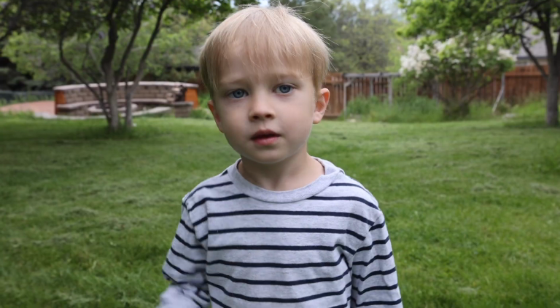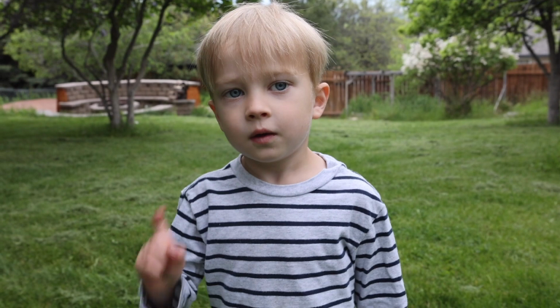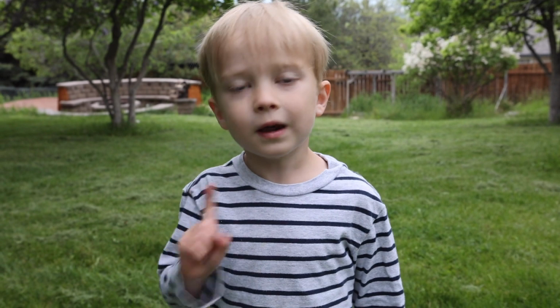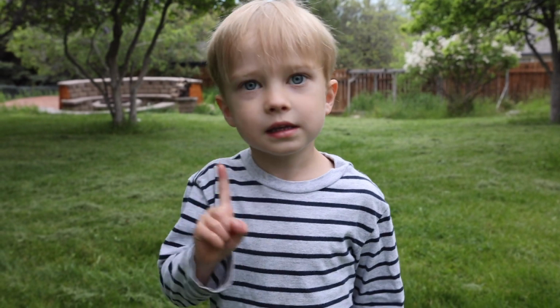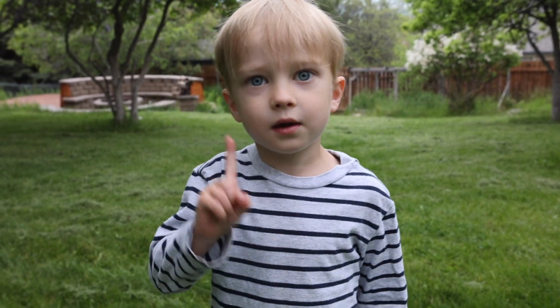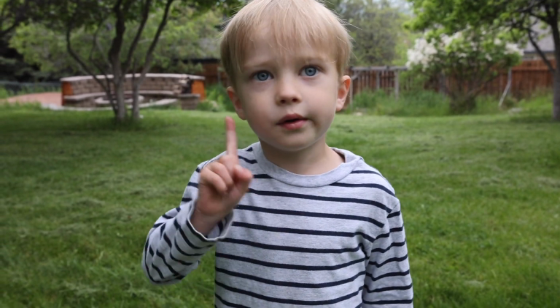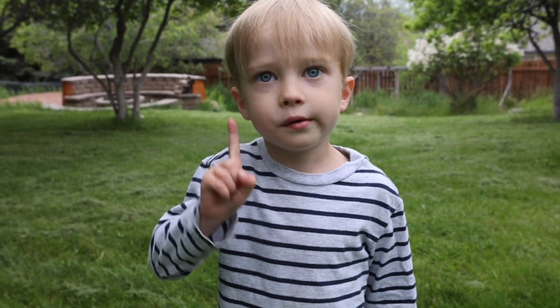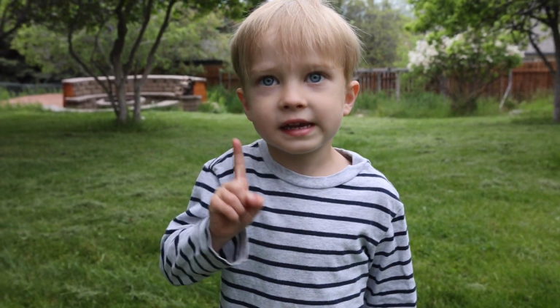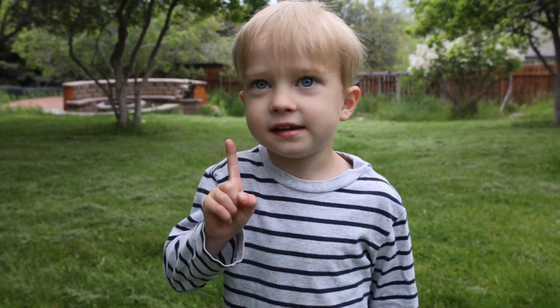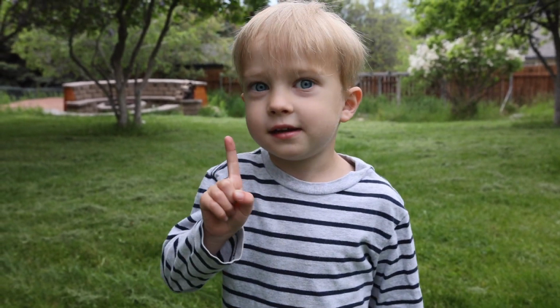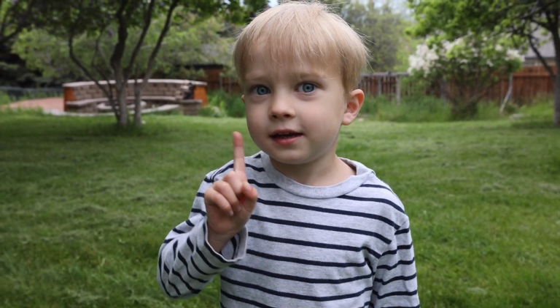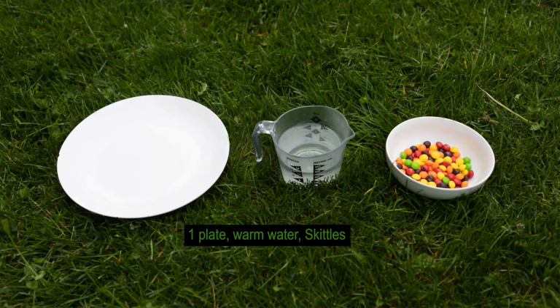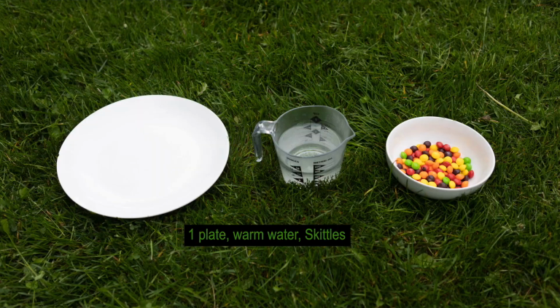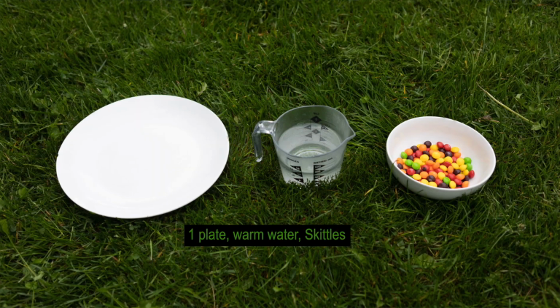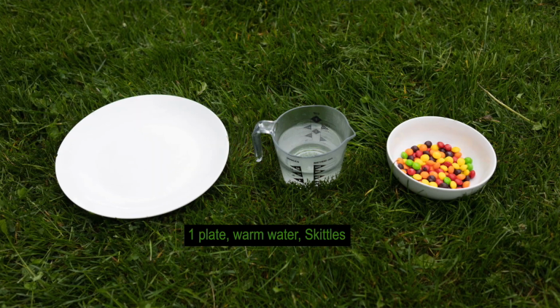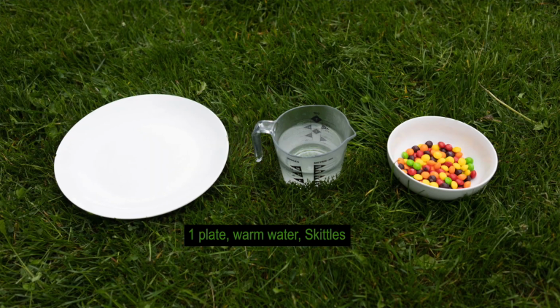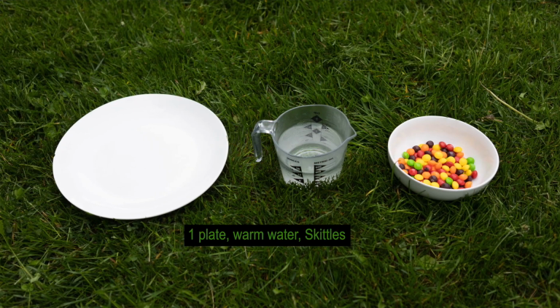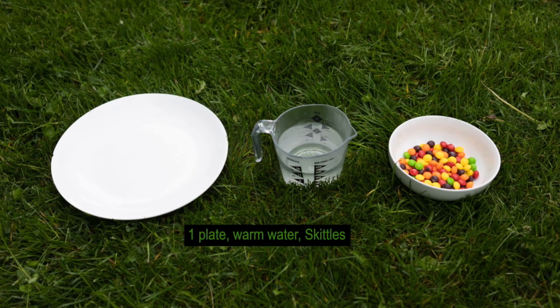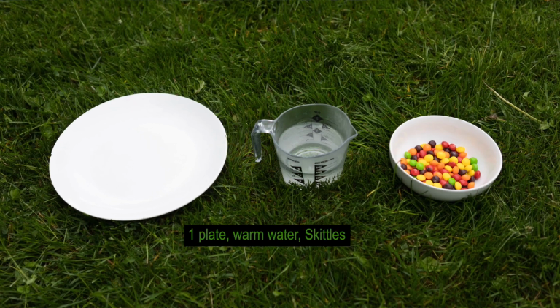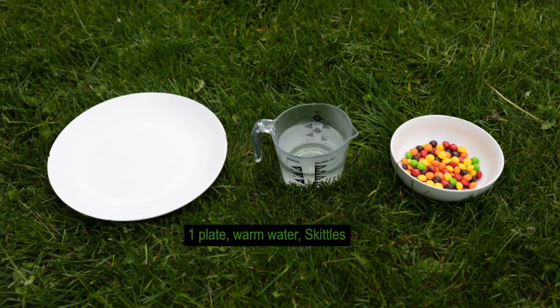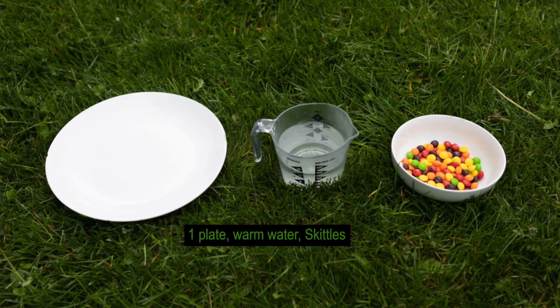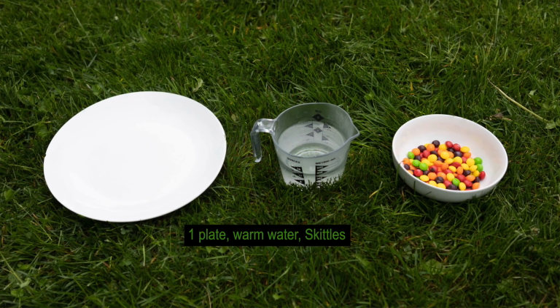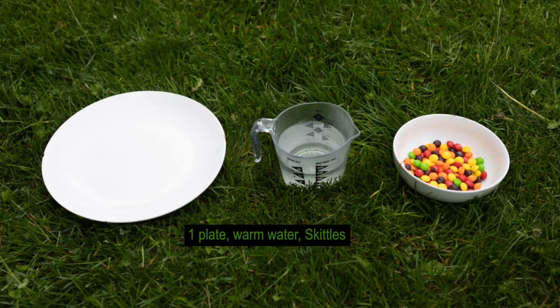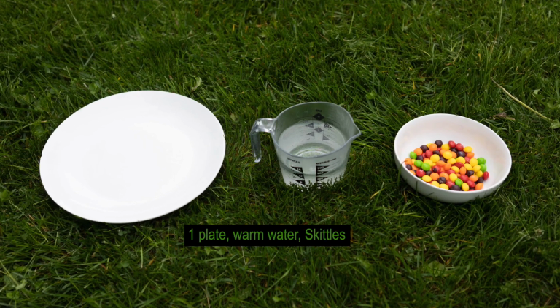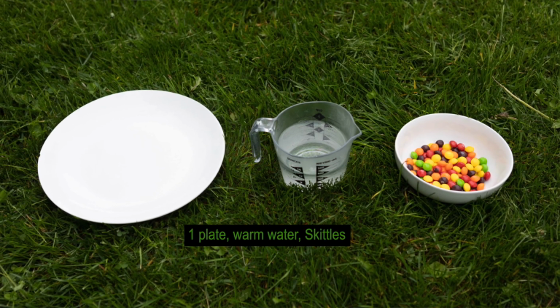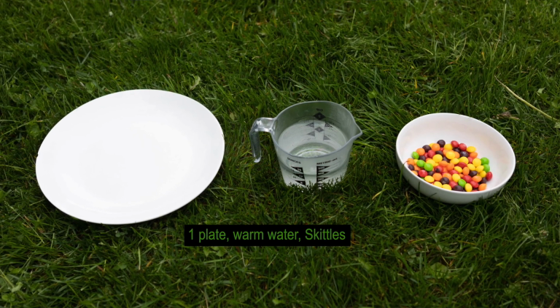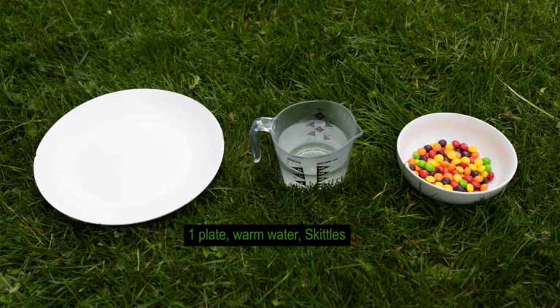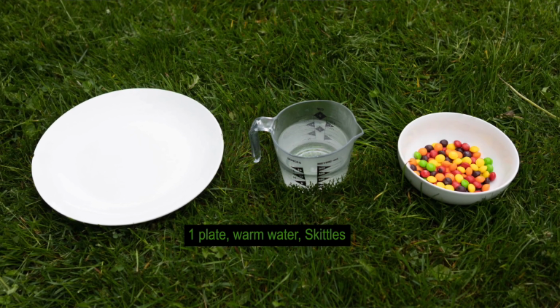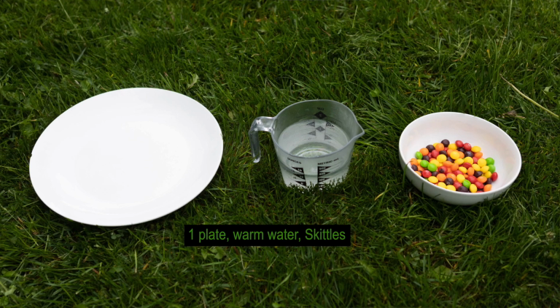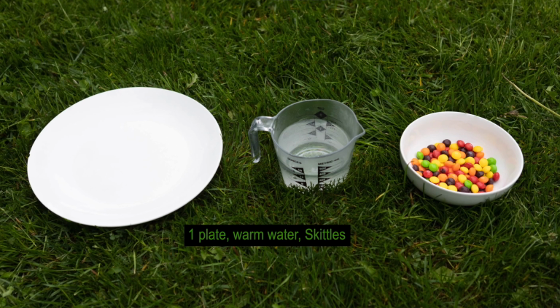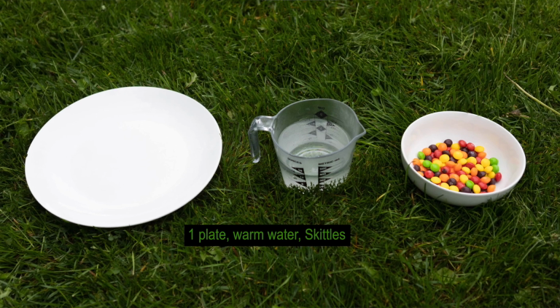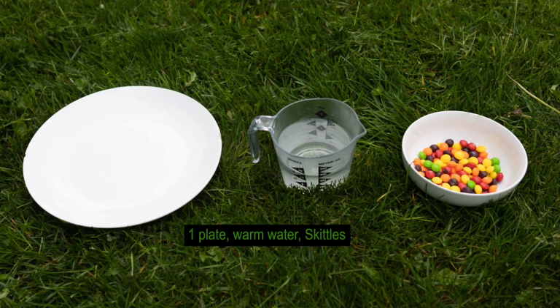What do you need? A plate. Warm water. Skittles.